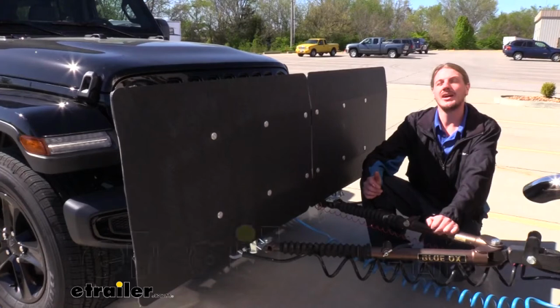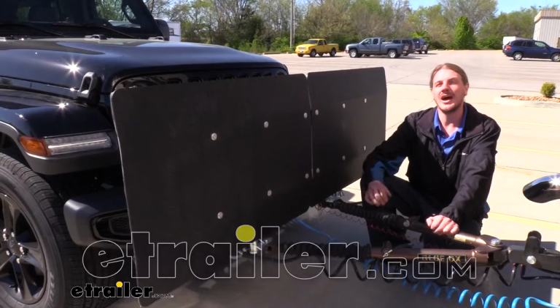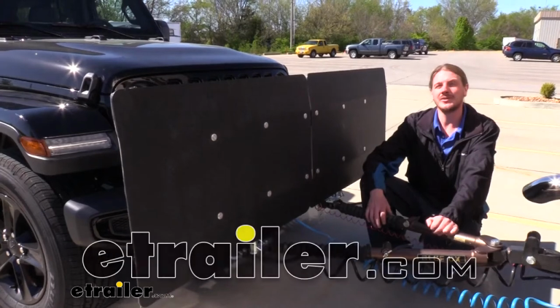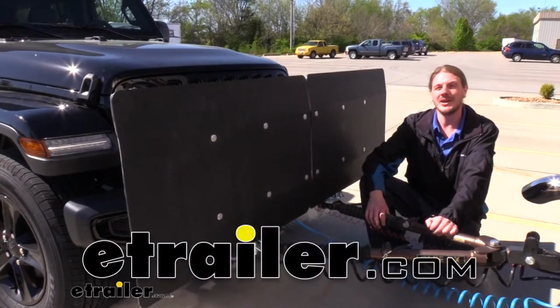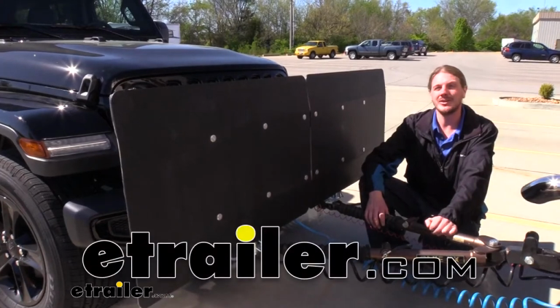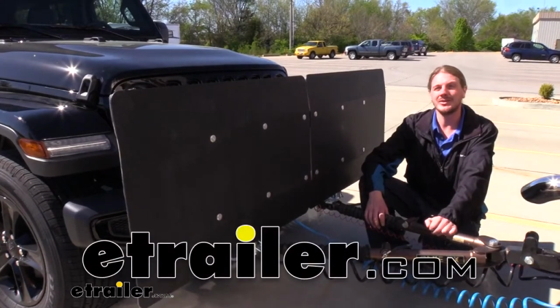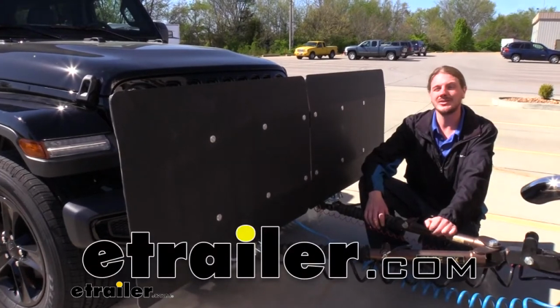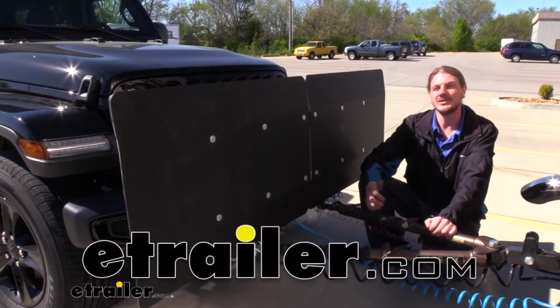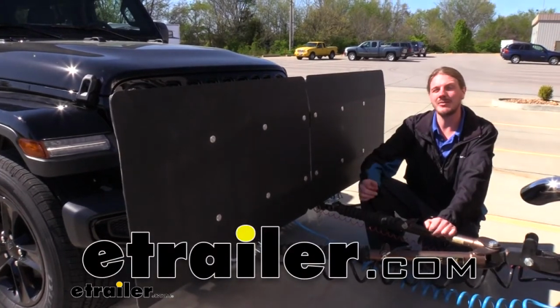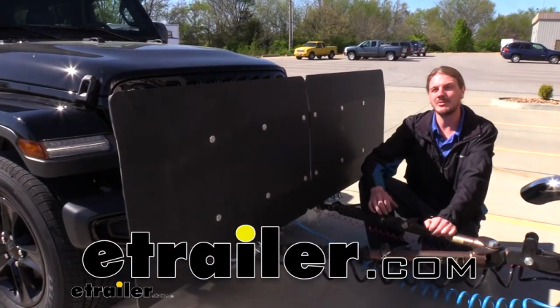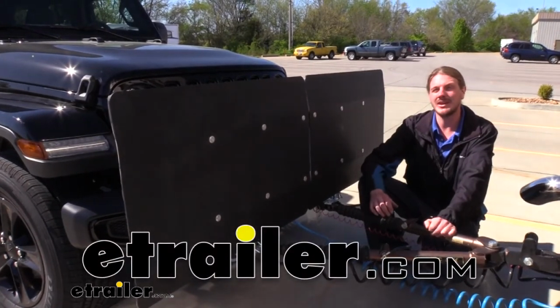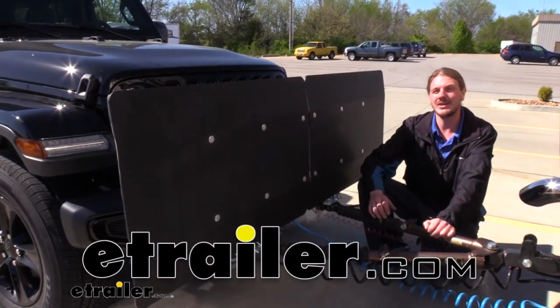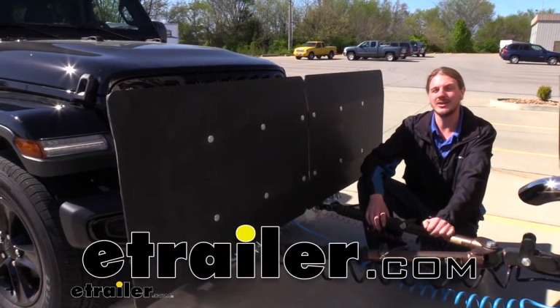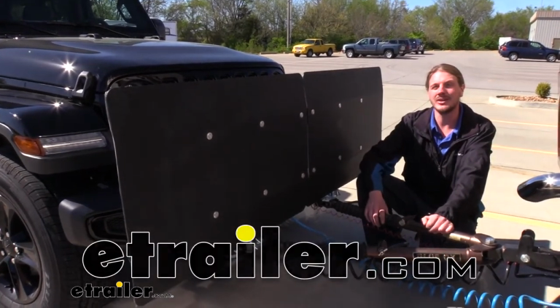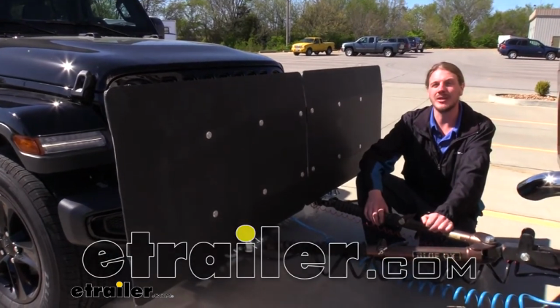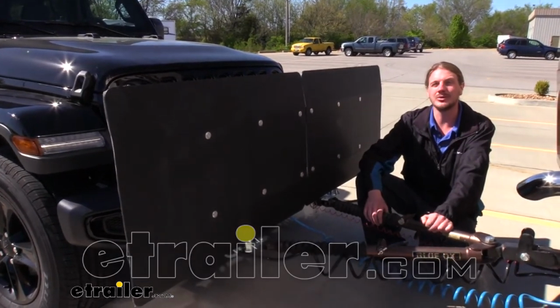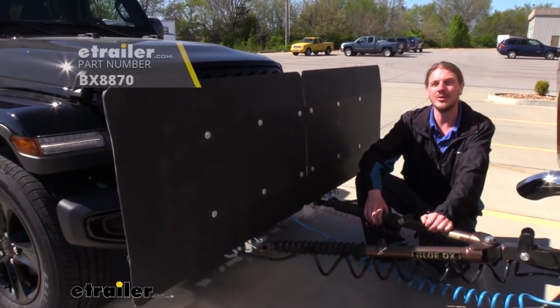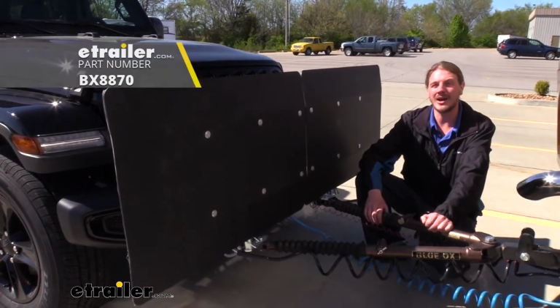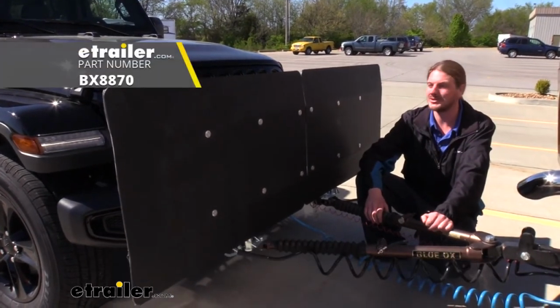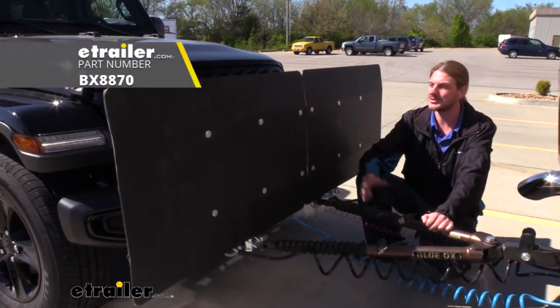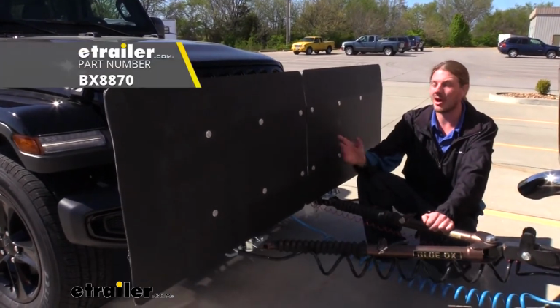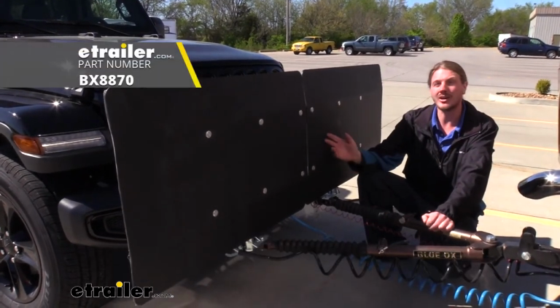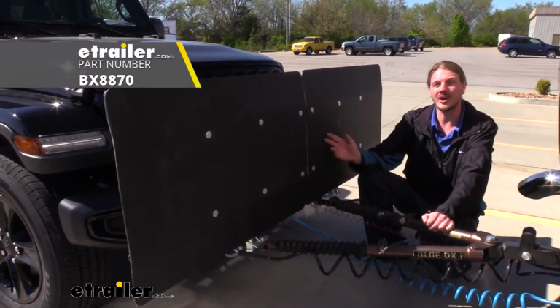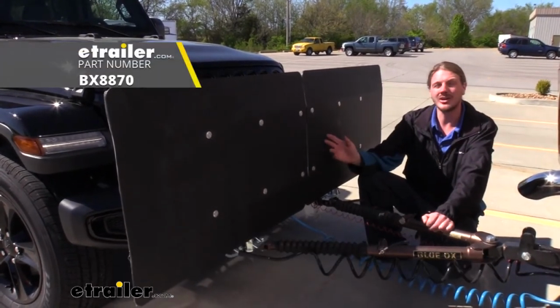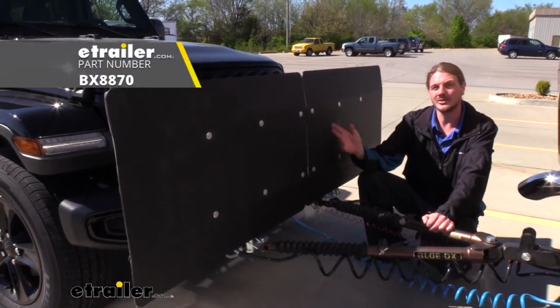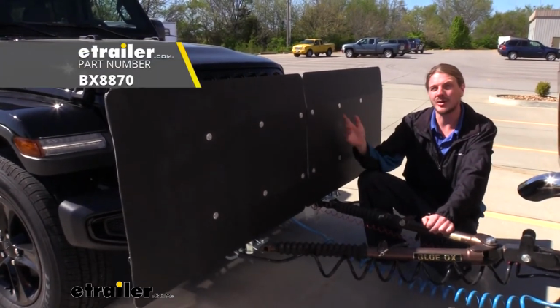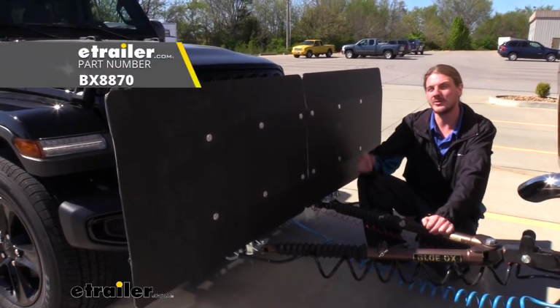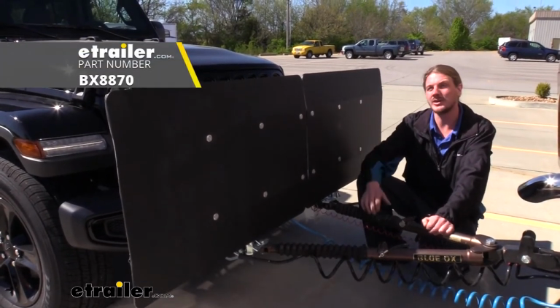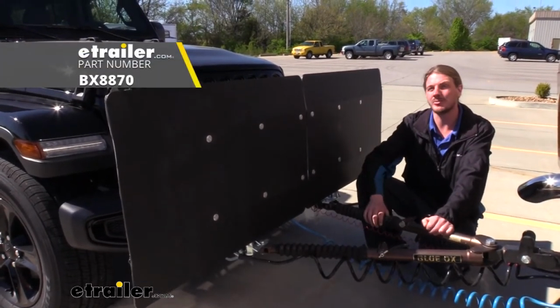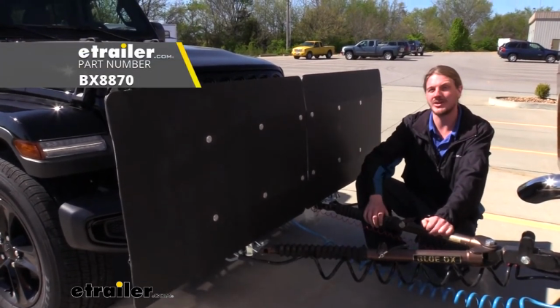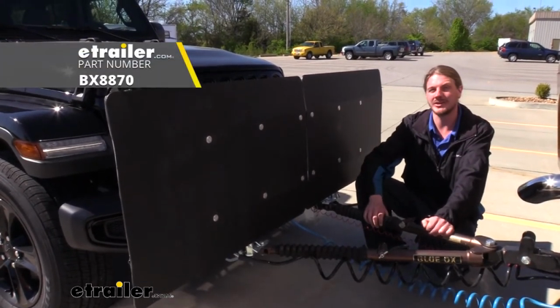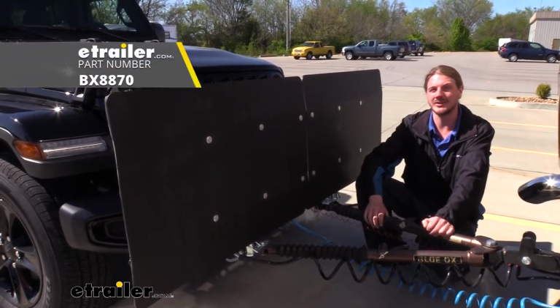Hi there, flat-towers. Today we're going to be taking a look at Blue Ox's CarGuard Towed Vehicle Protector.